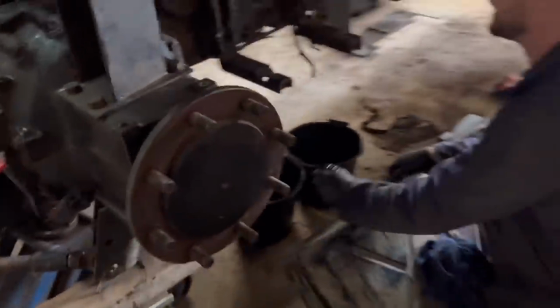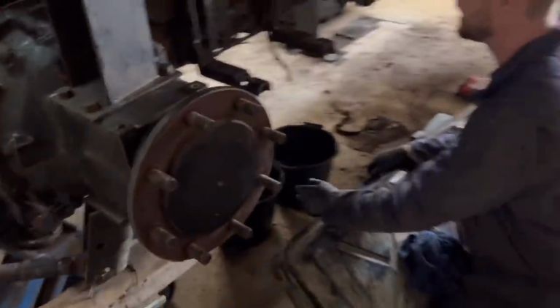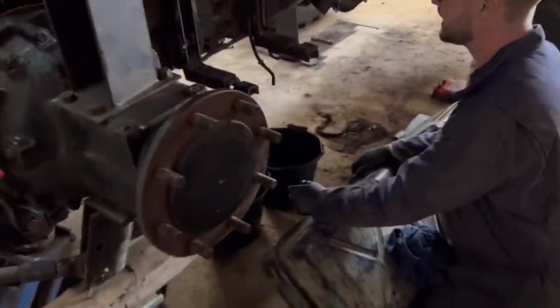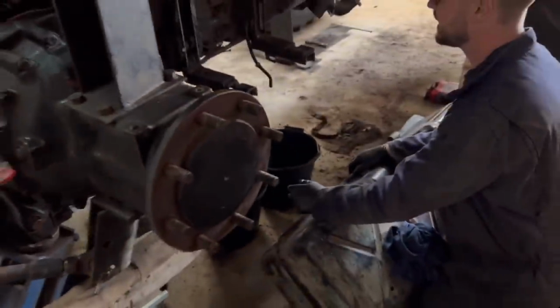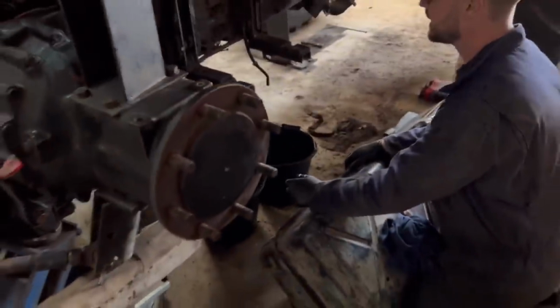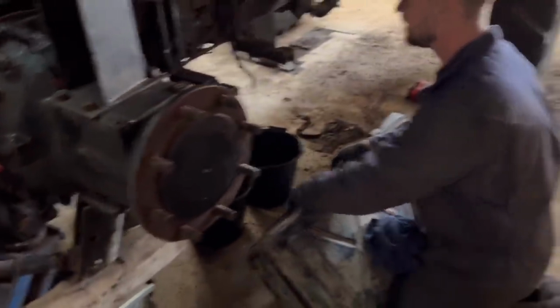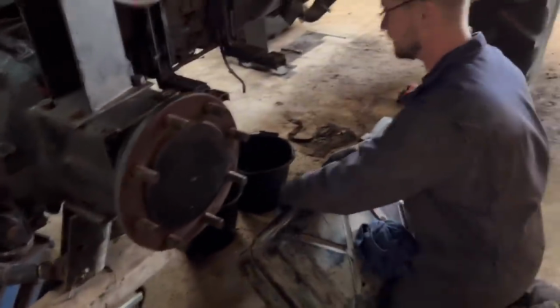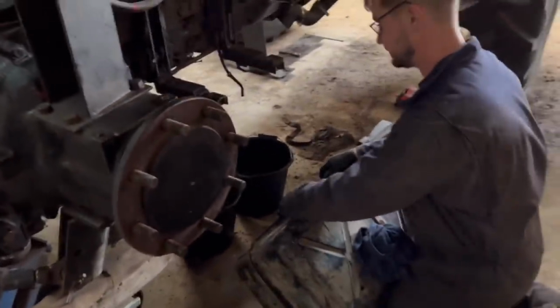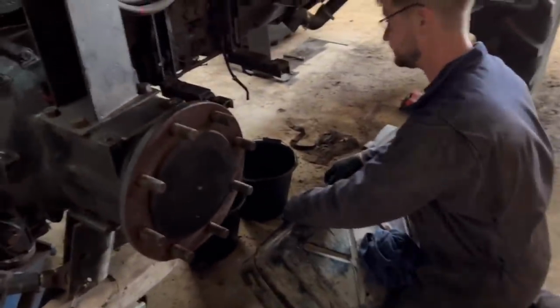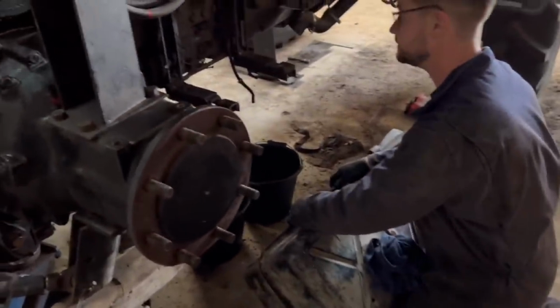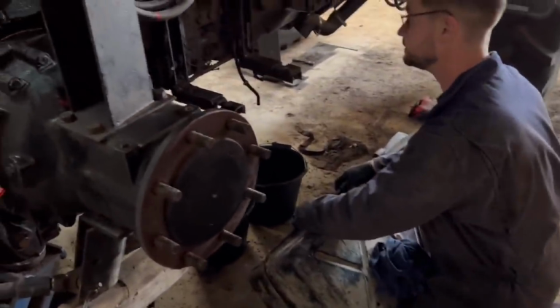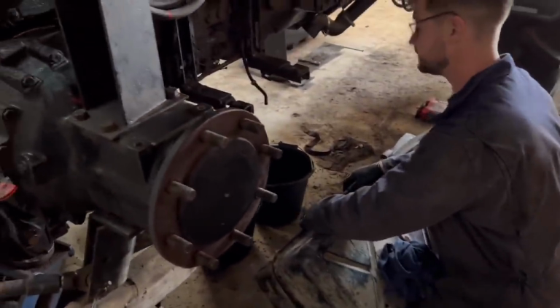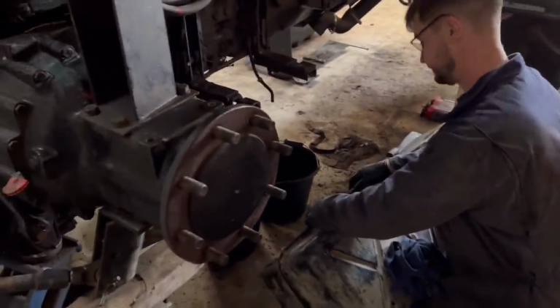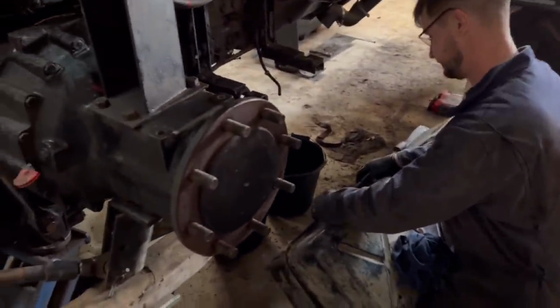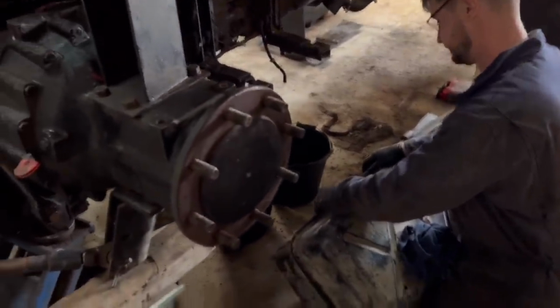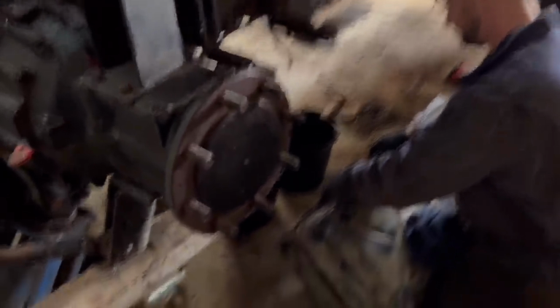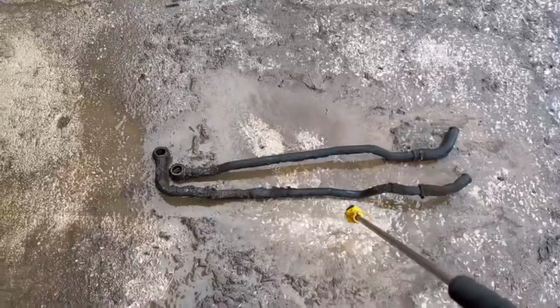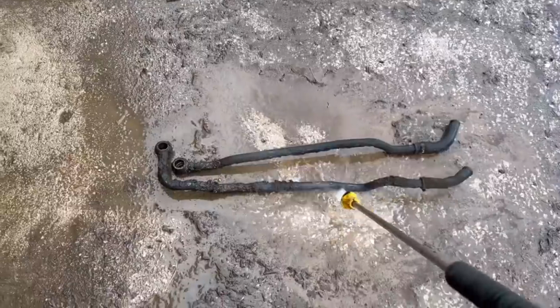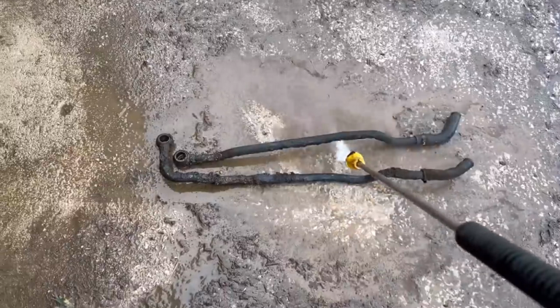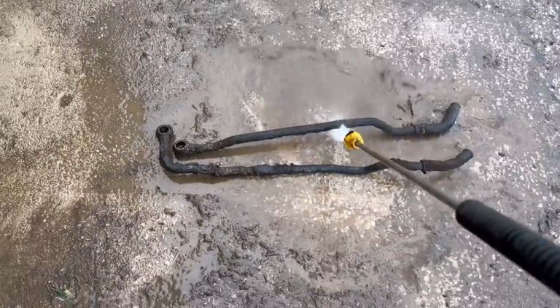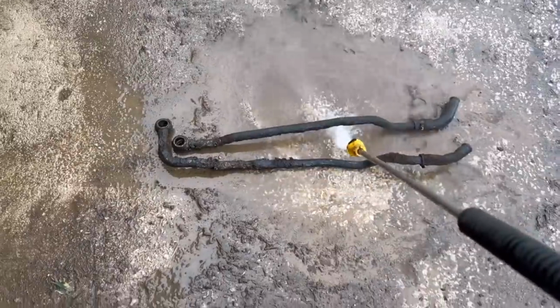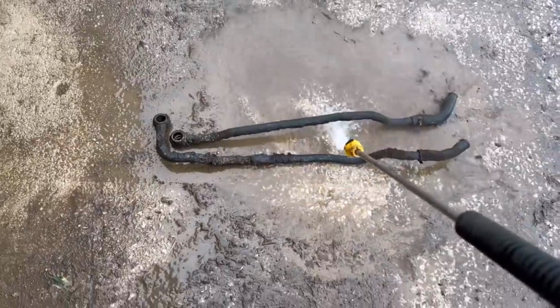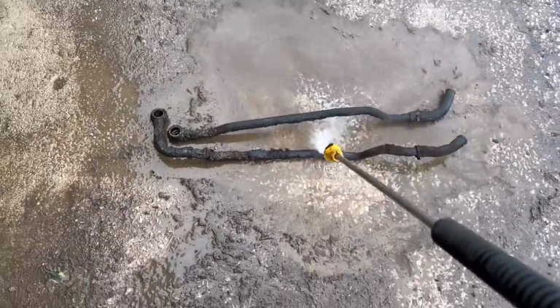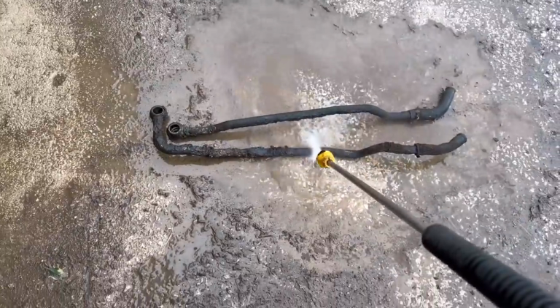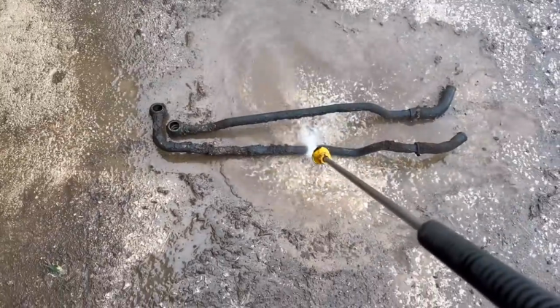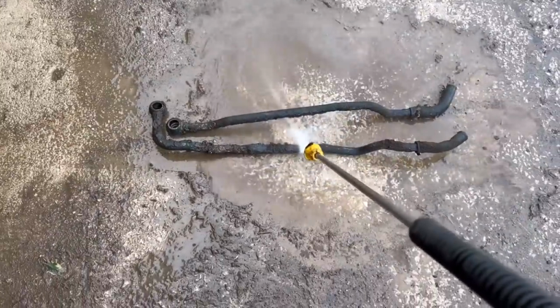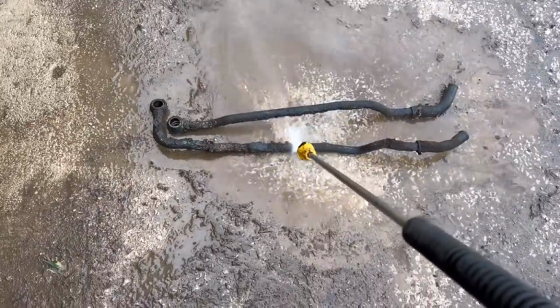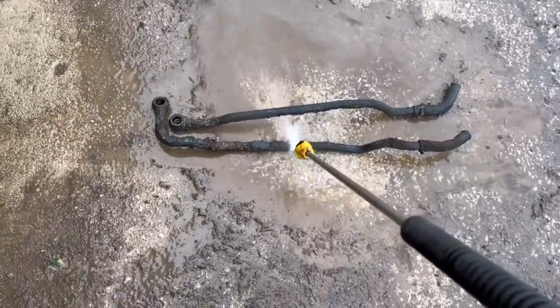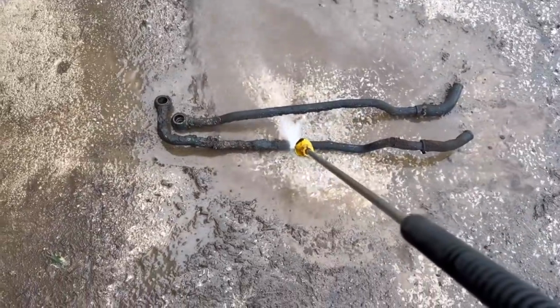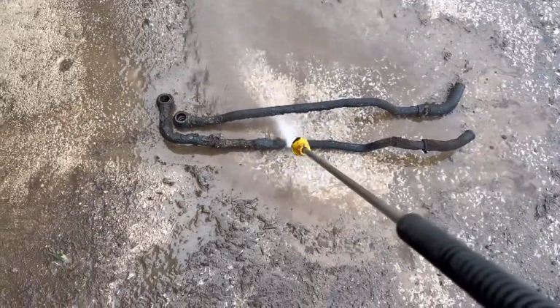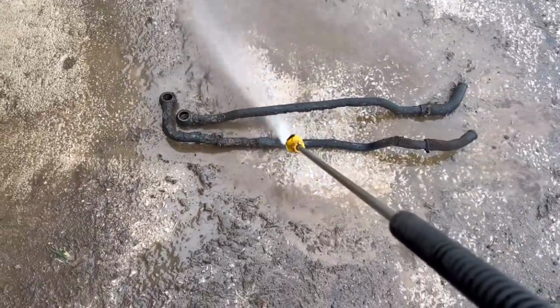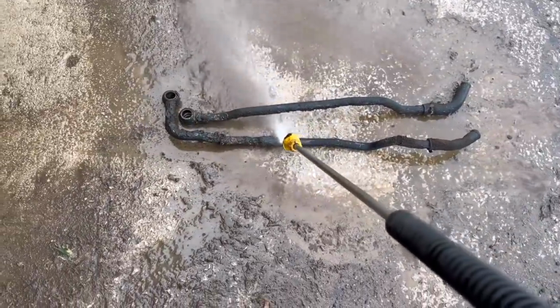And then we're going to clean the pipes, put the other side on, and have a quick clean.